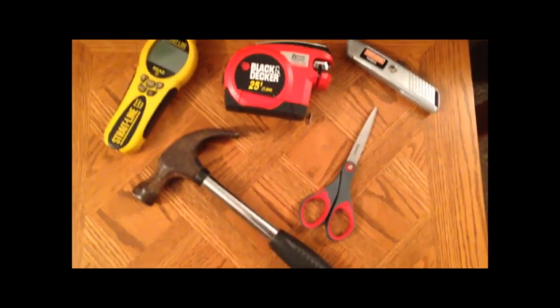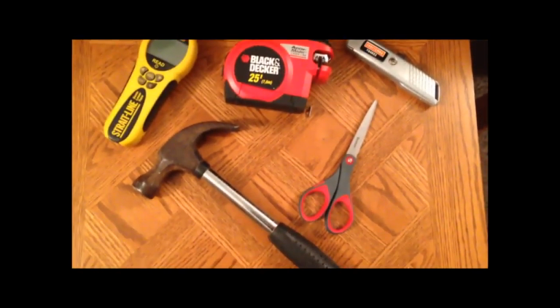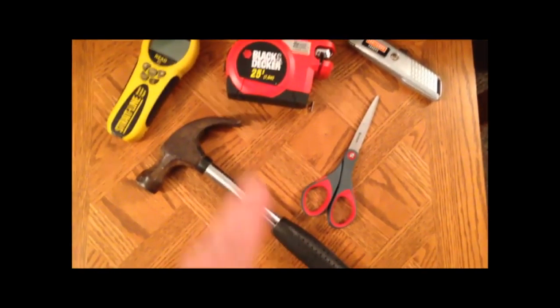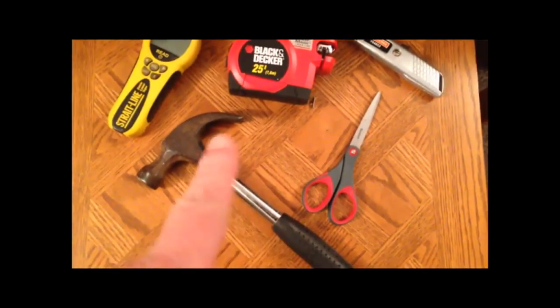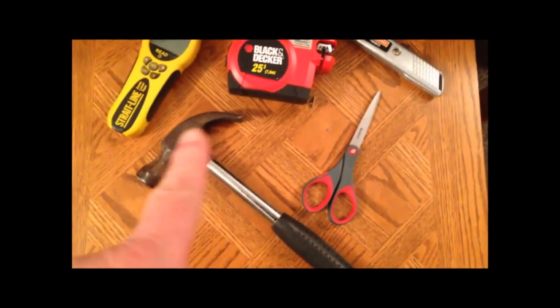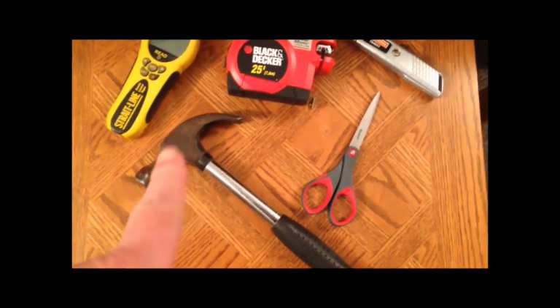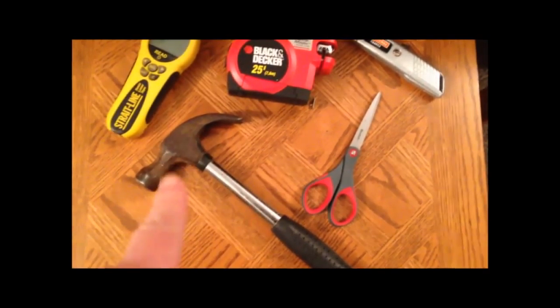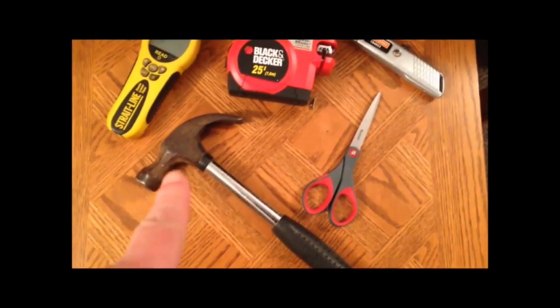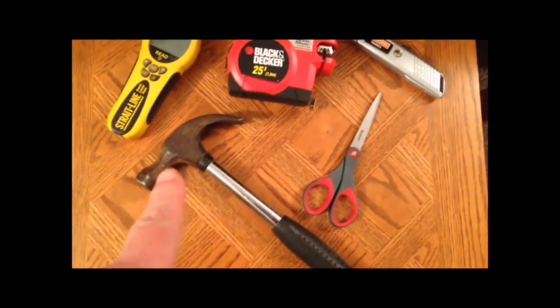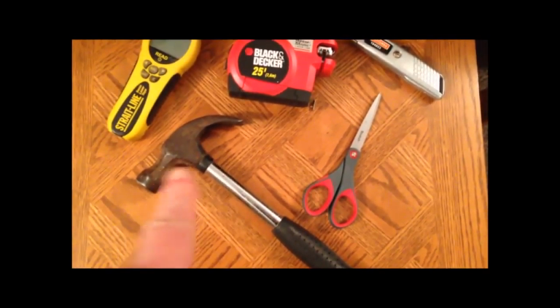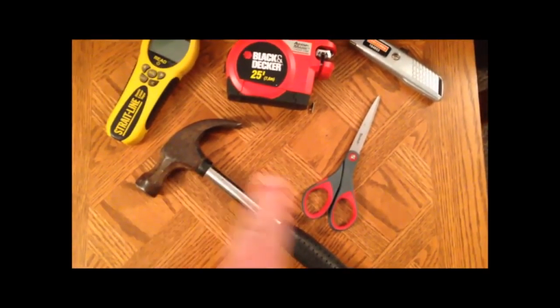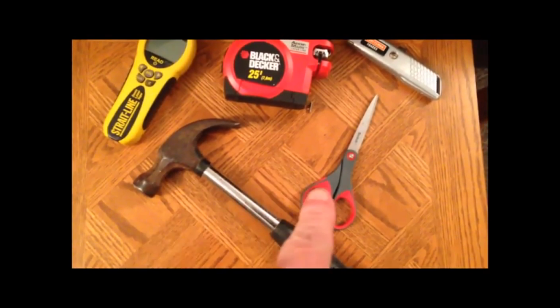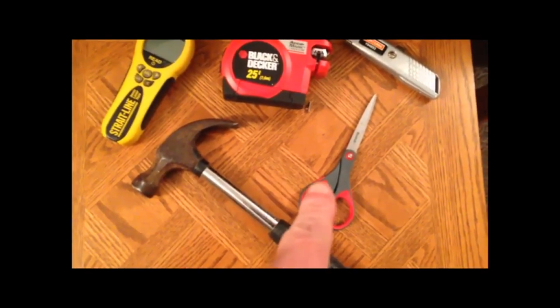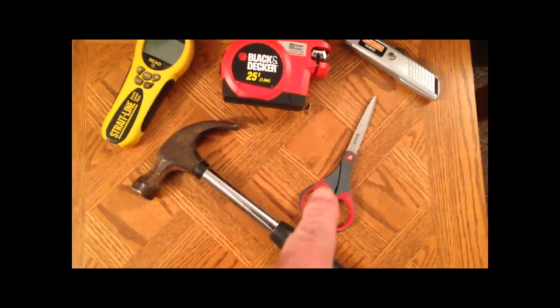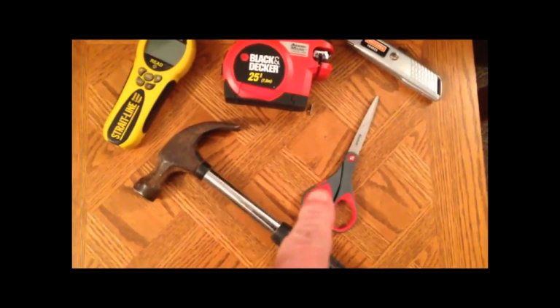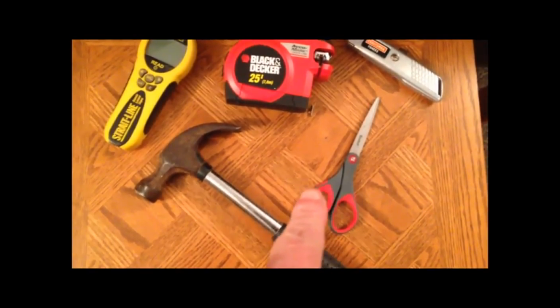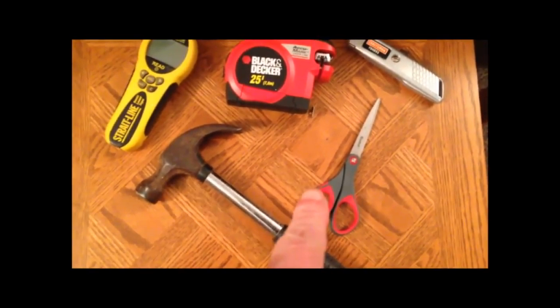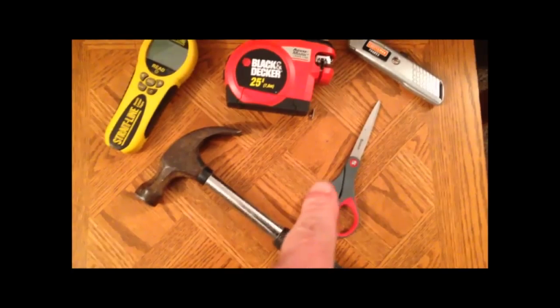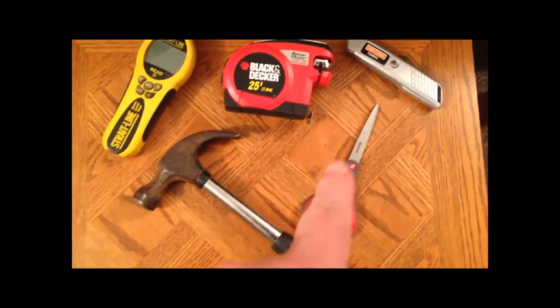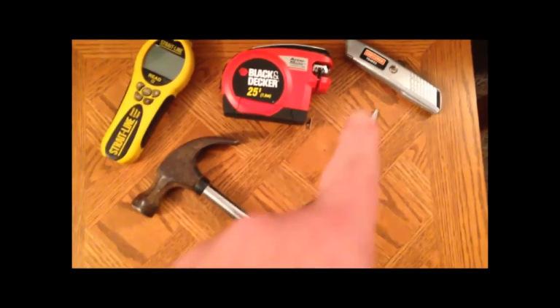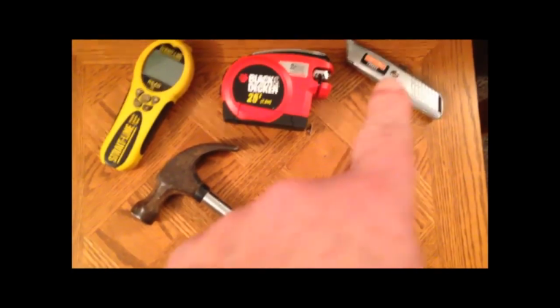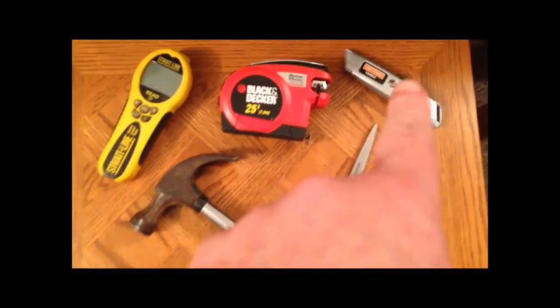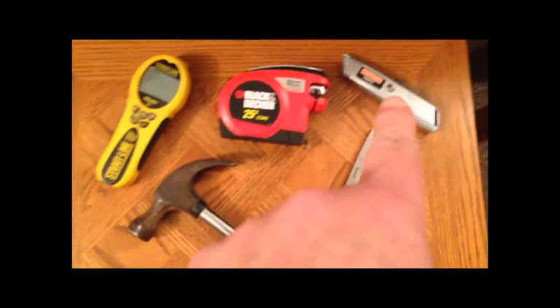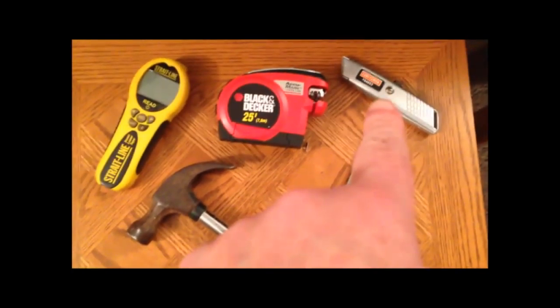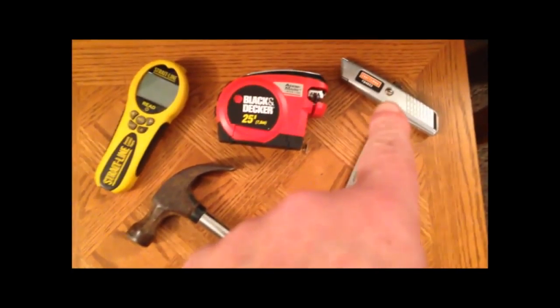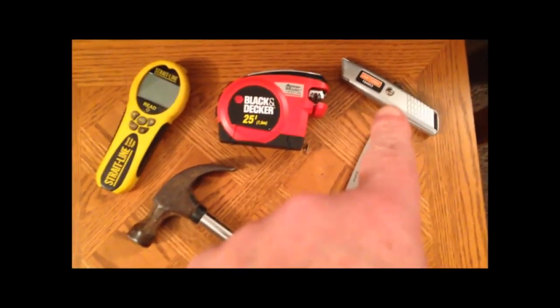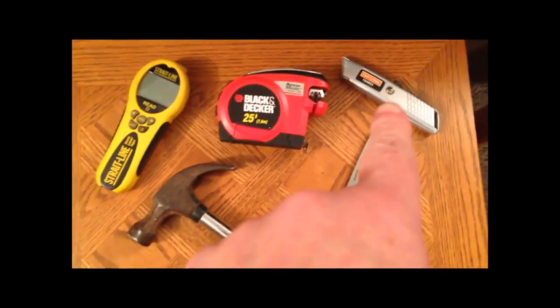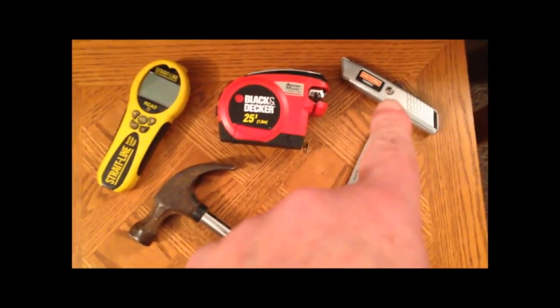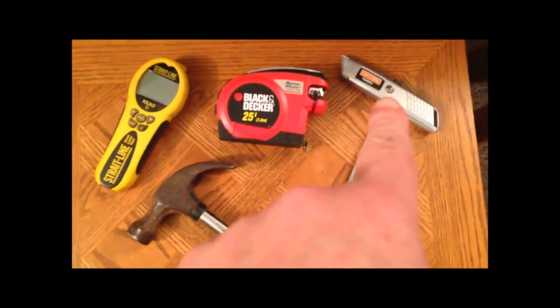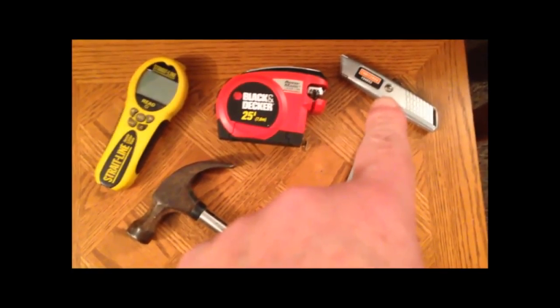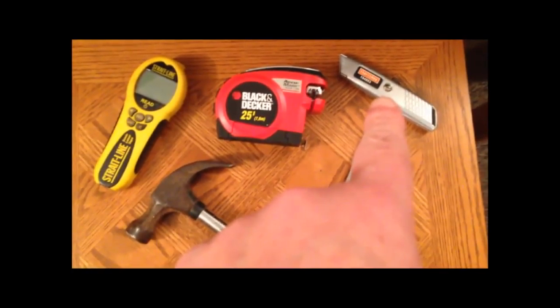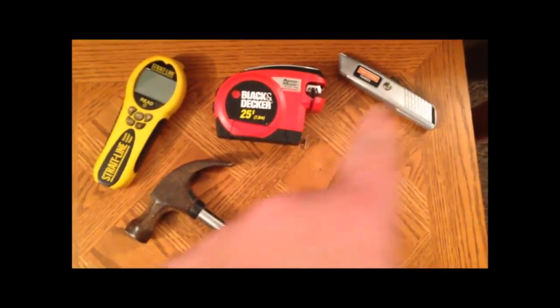We have a hammer, some scissors, and an X-Acto knife.